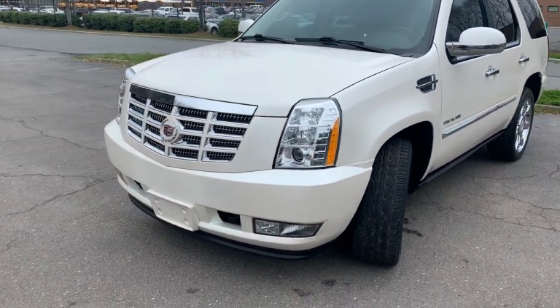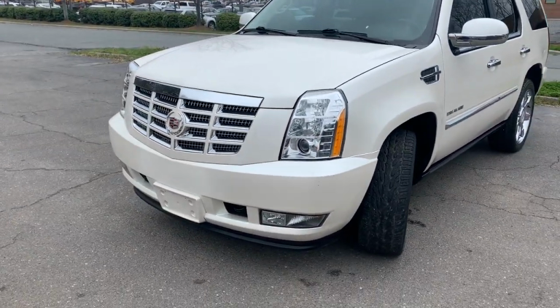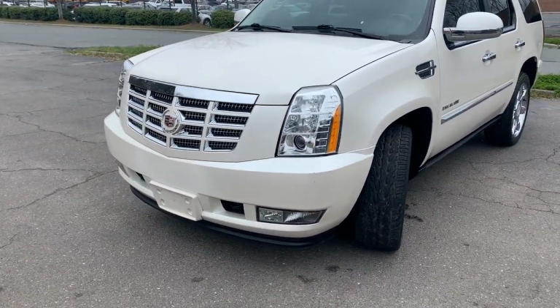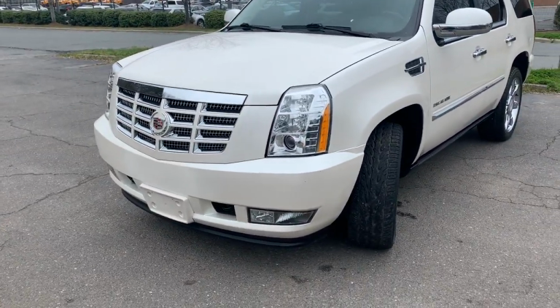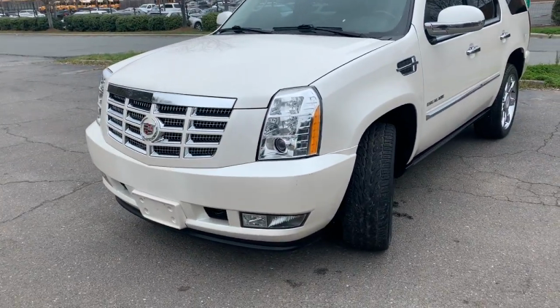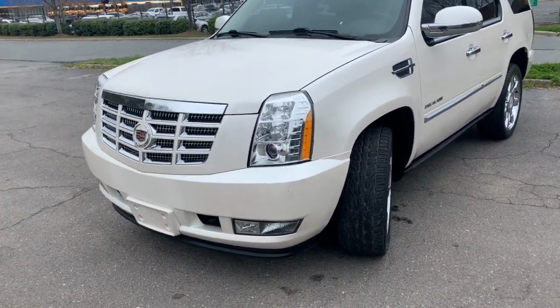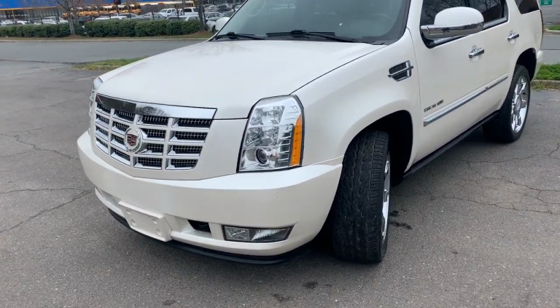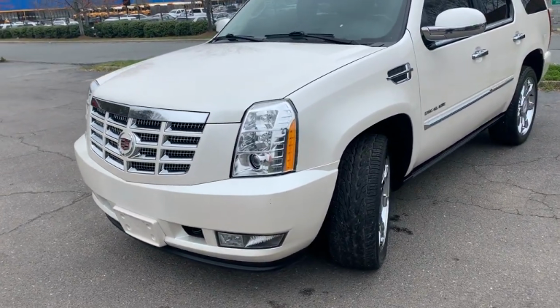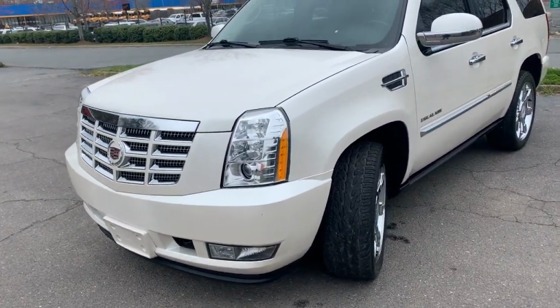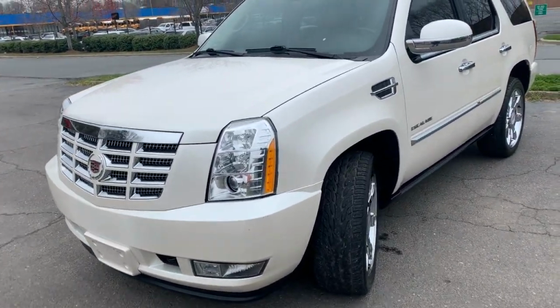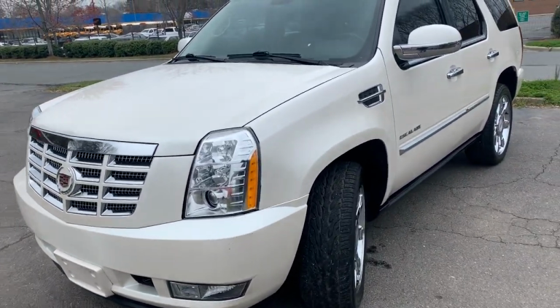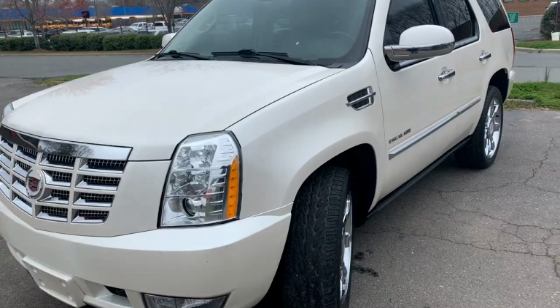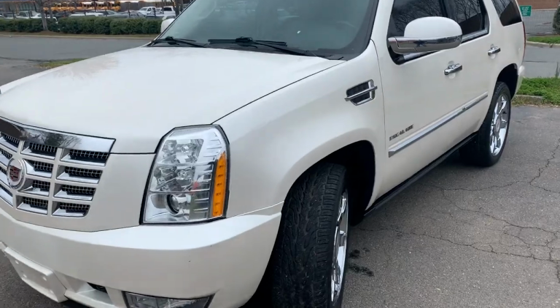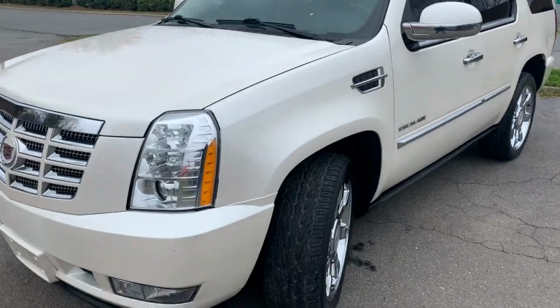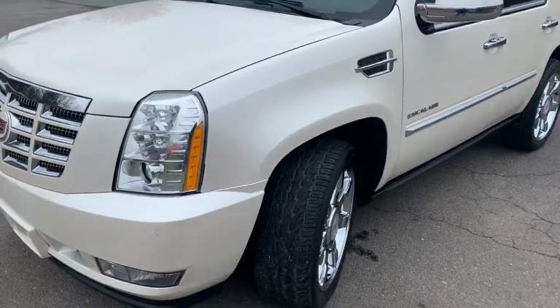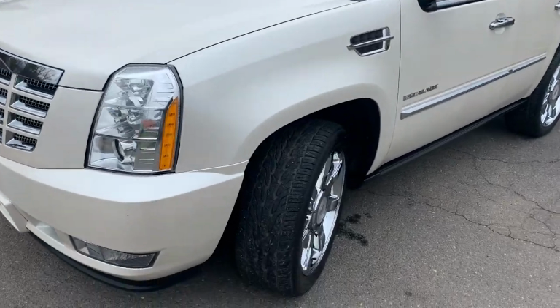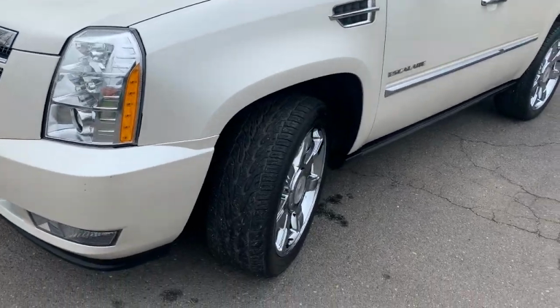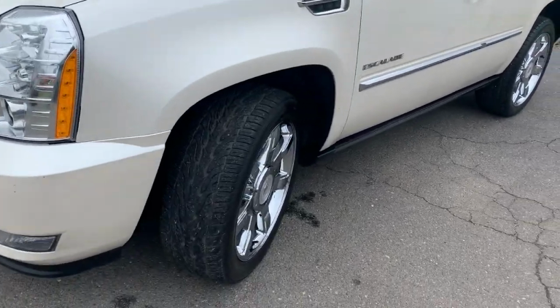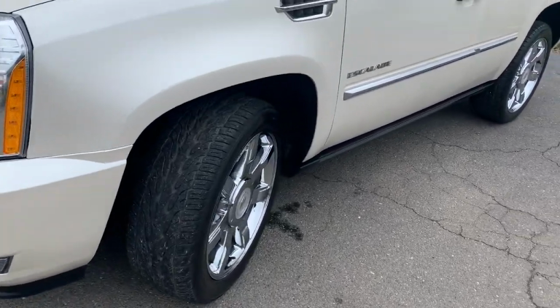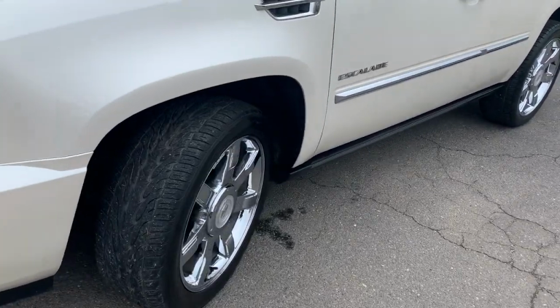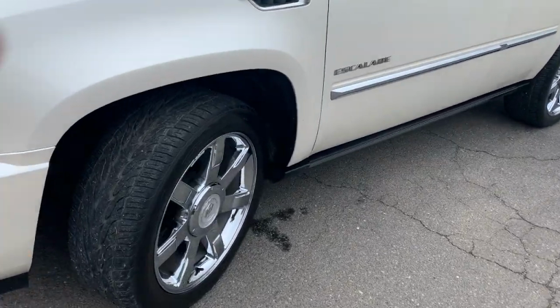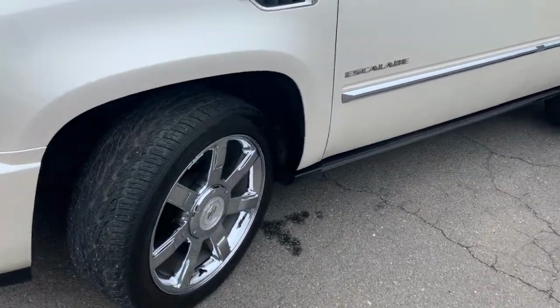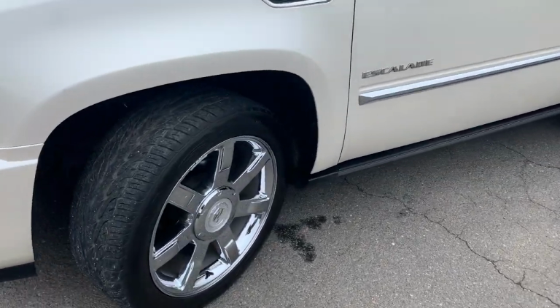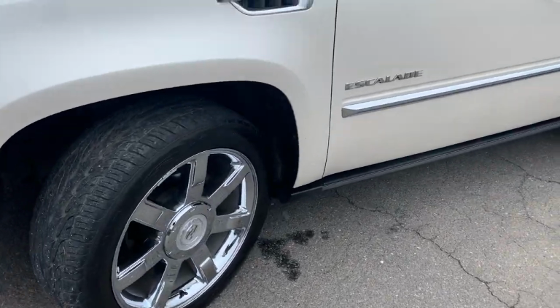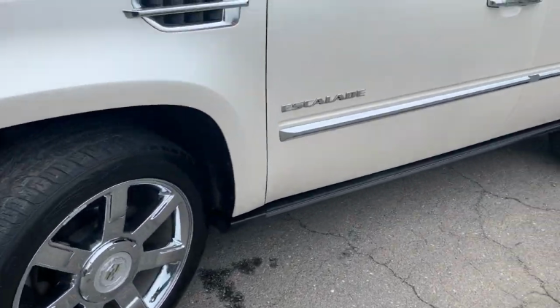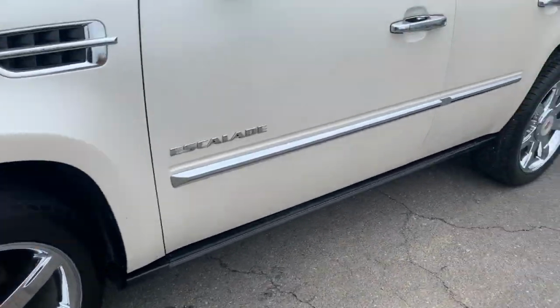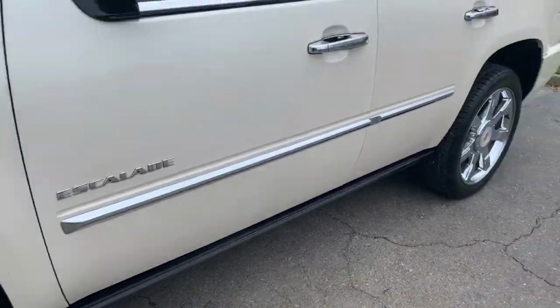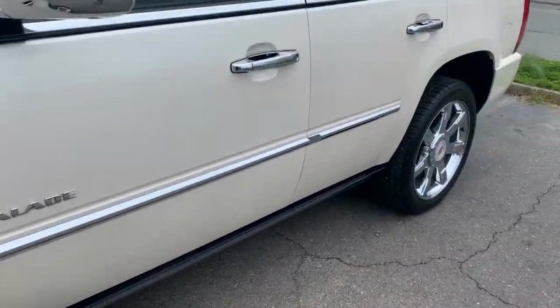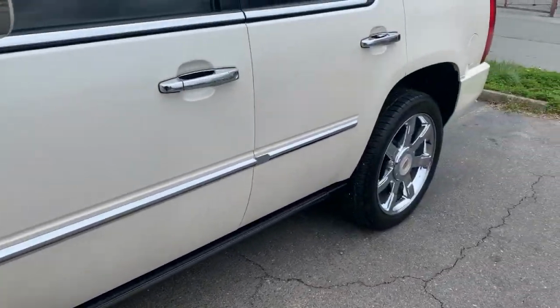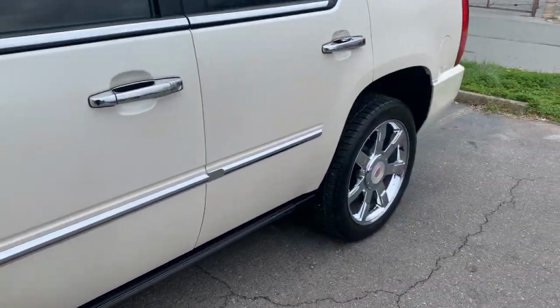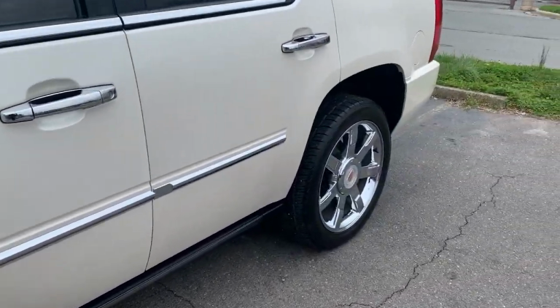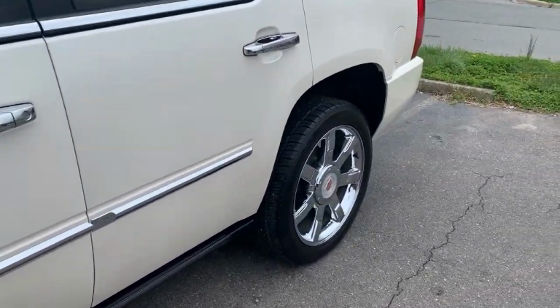This vehicle is just like a brand new vehicle. It's been well maintained, well serviced — just perfect.